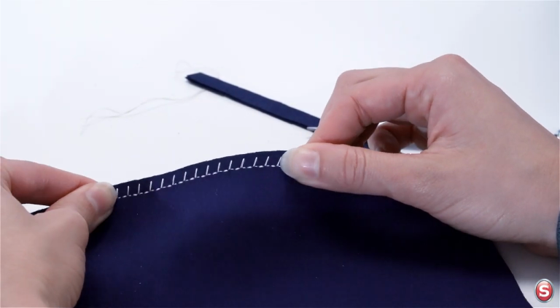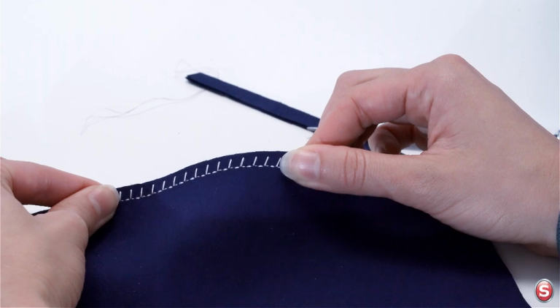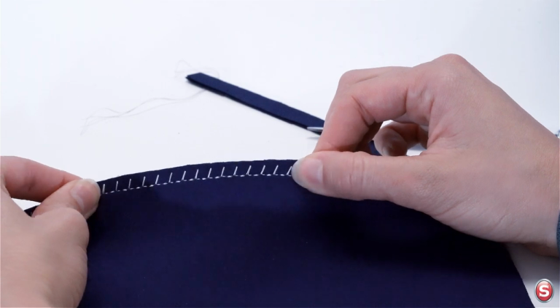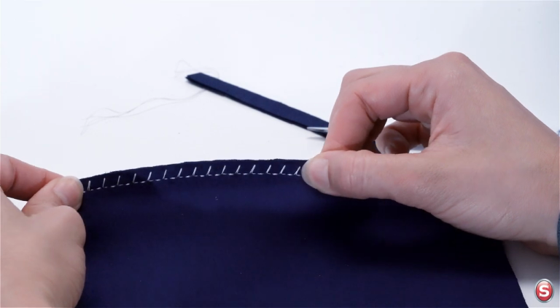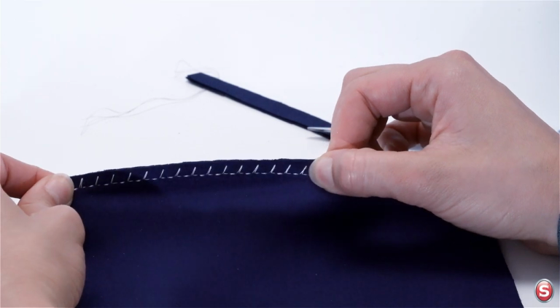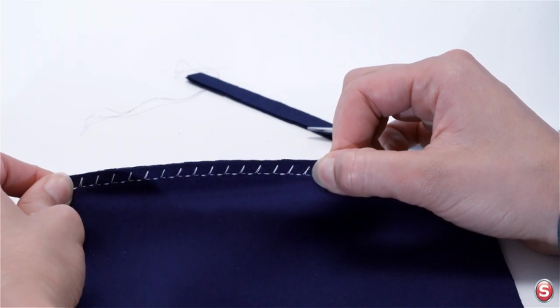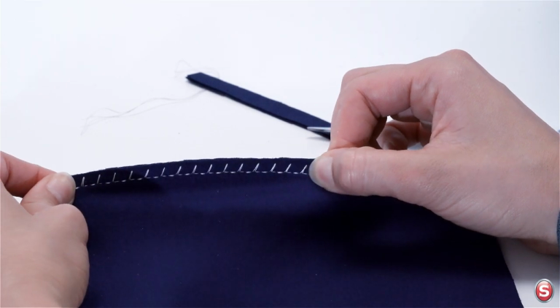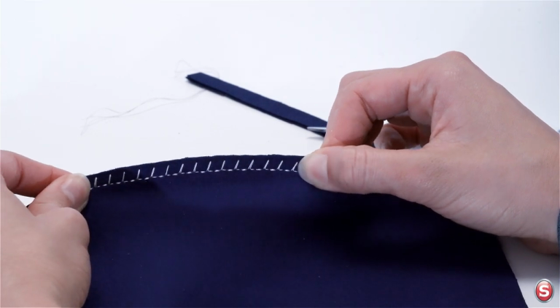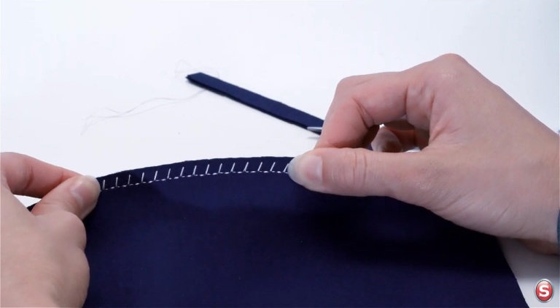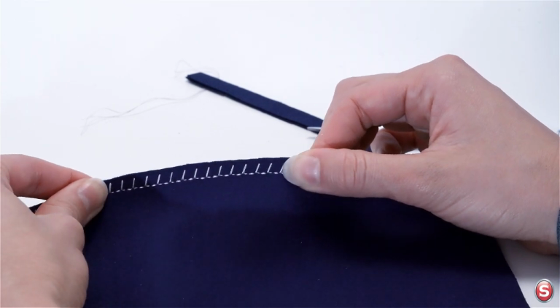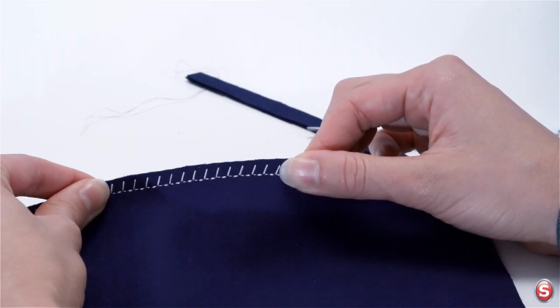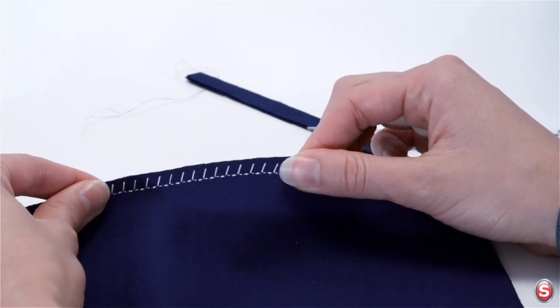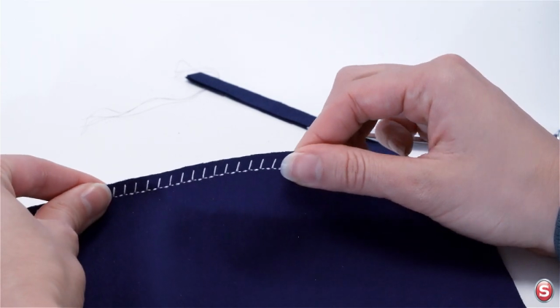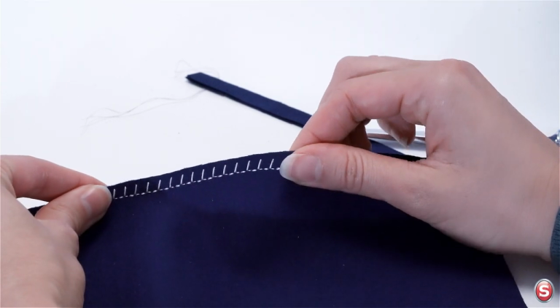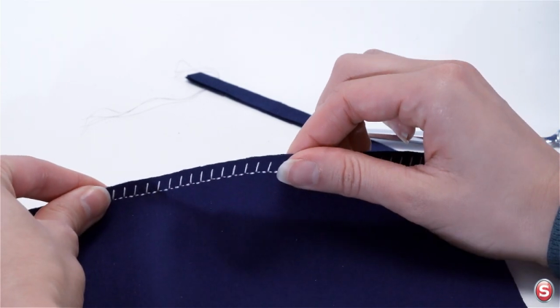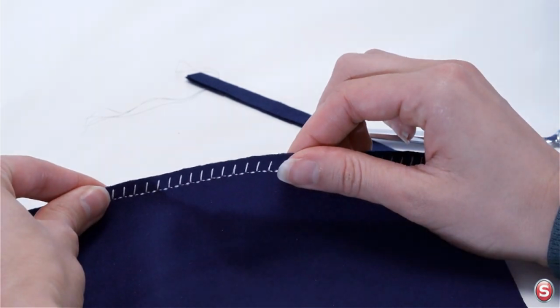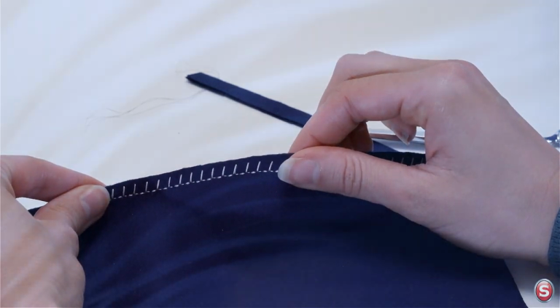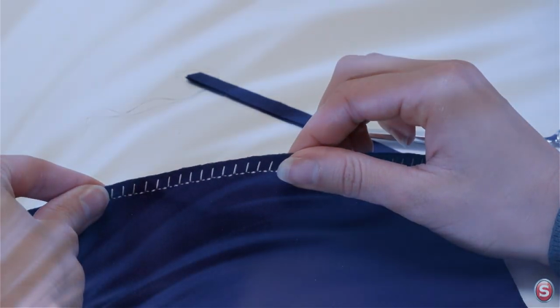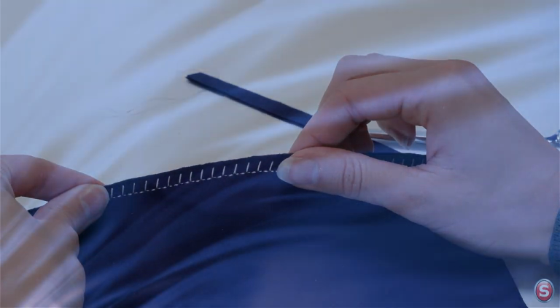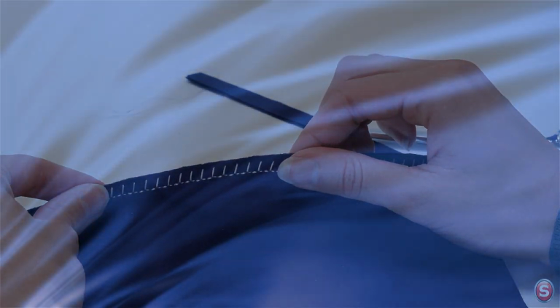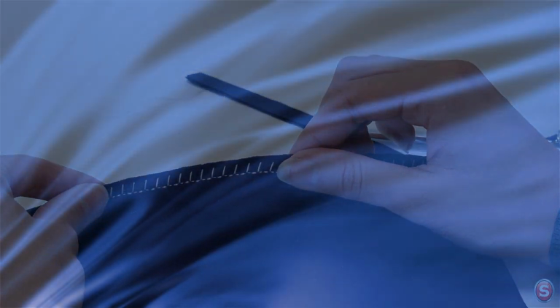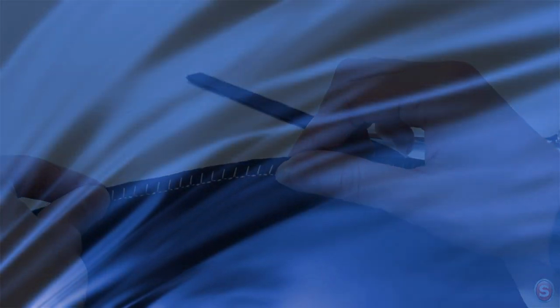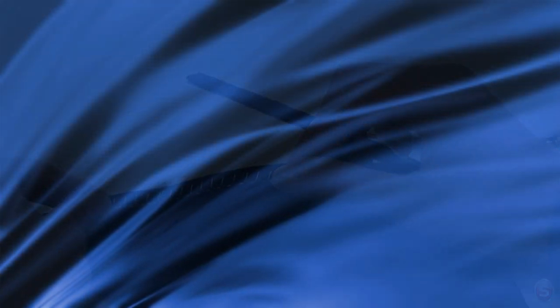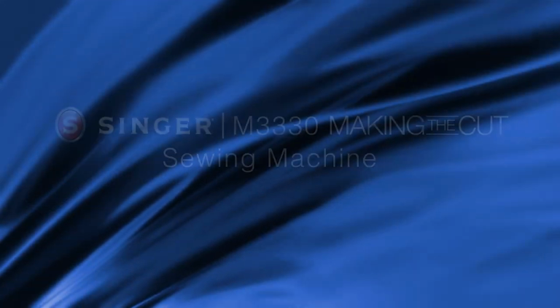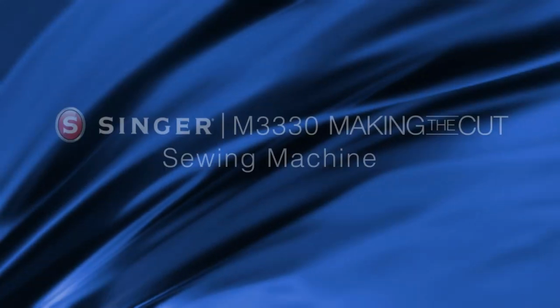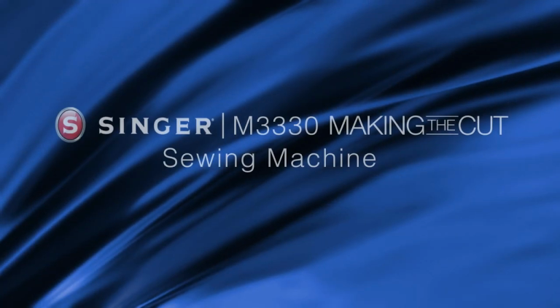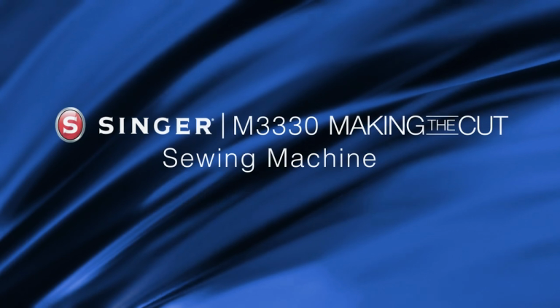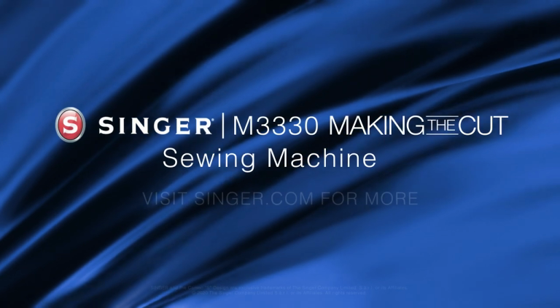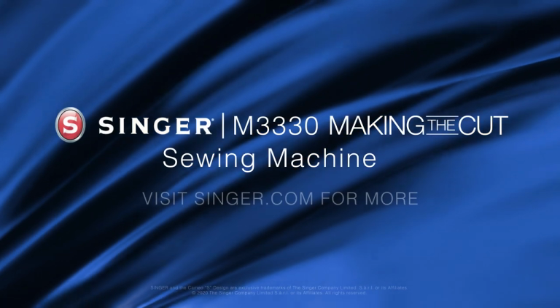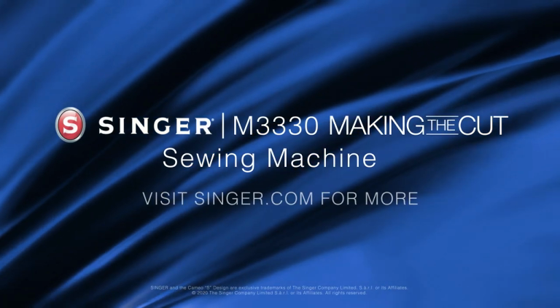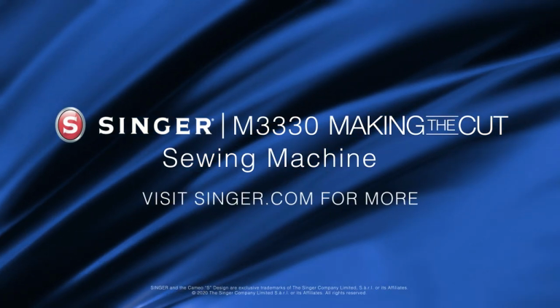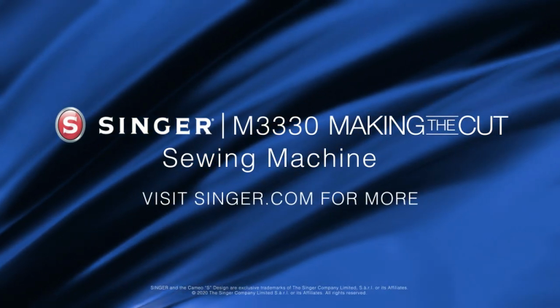For more information about your machine stitches and how to use them, check out the stitch applications guide on the Singer website.